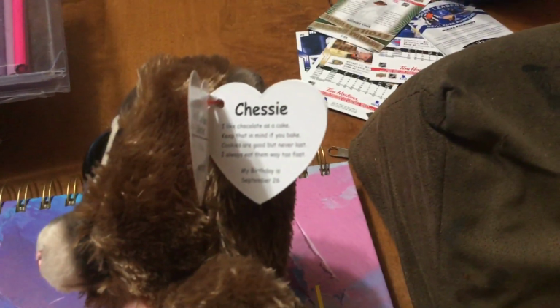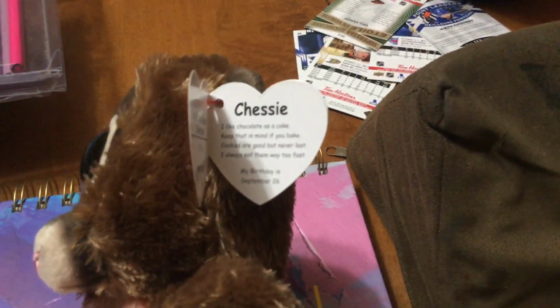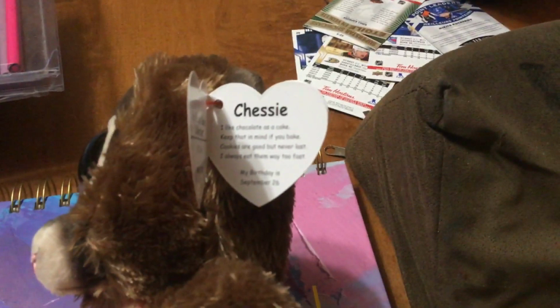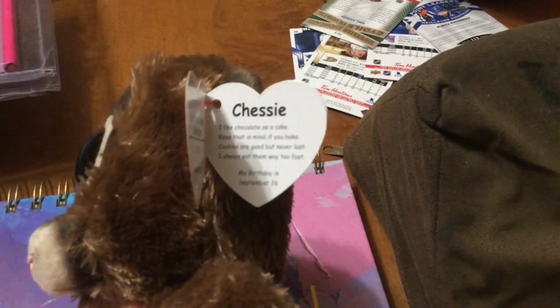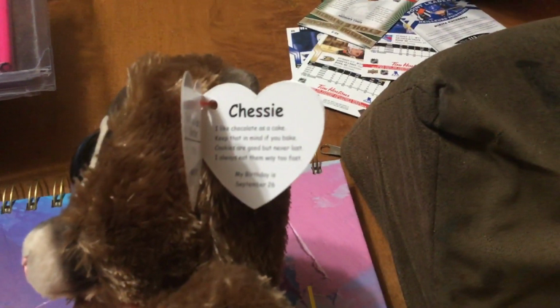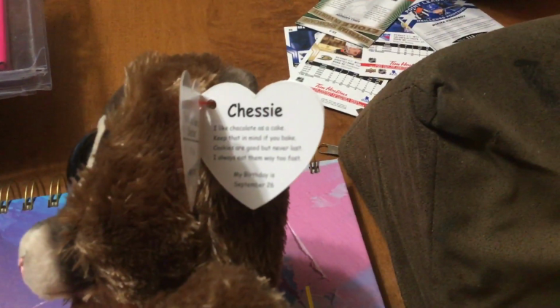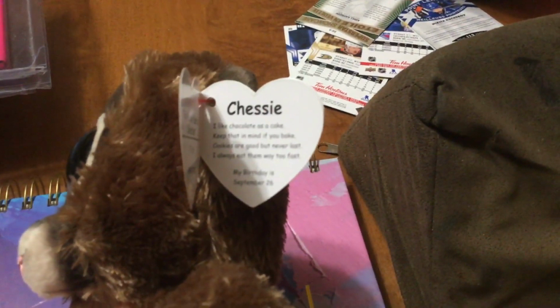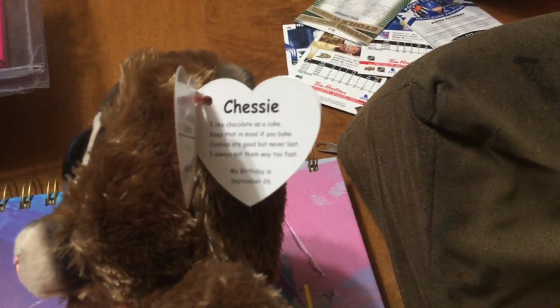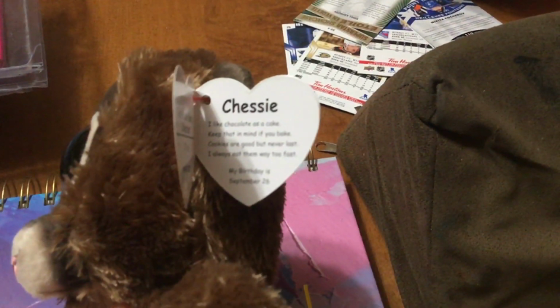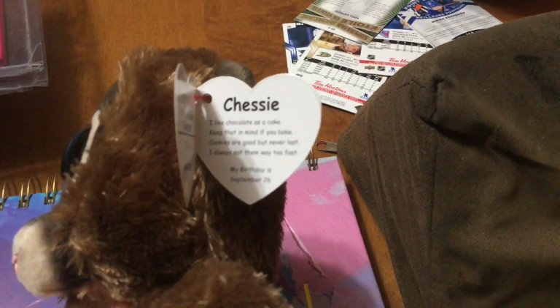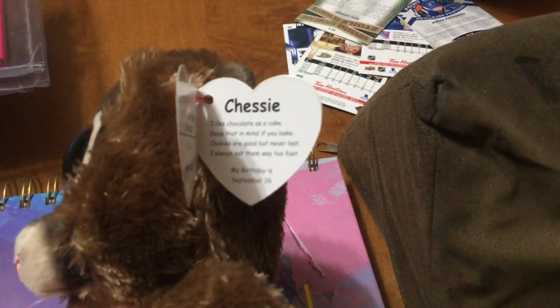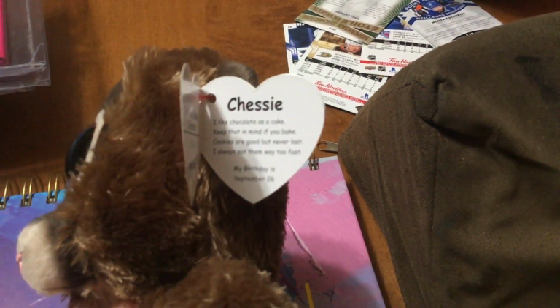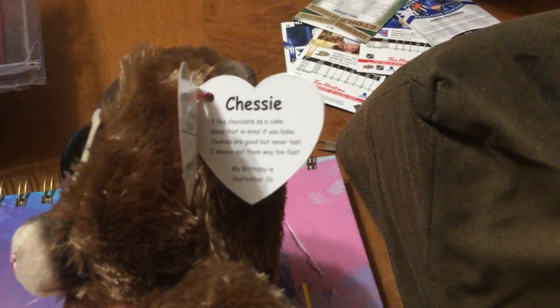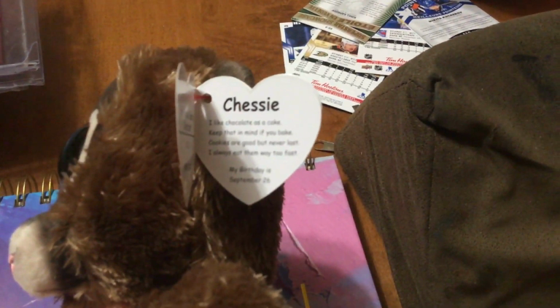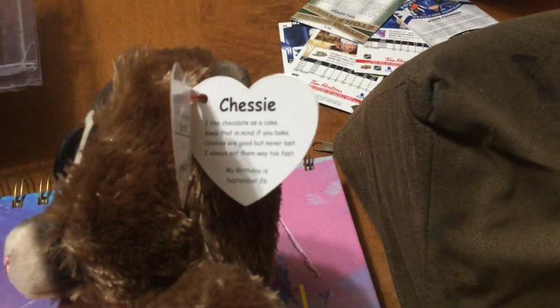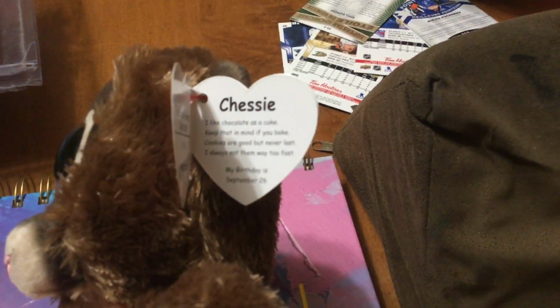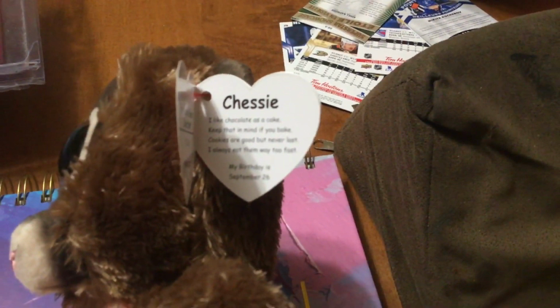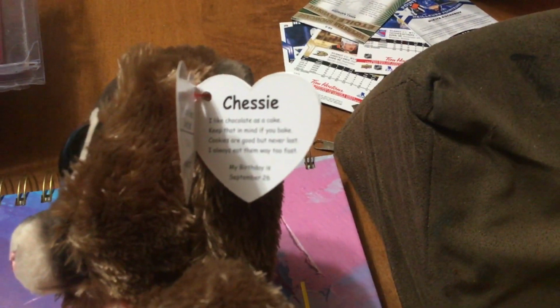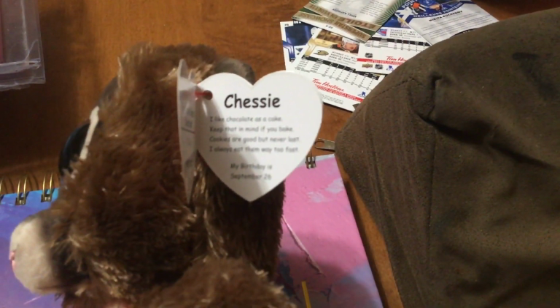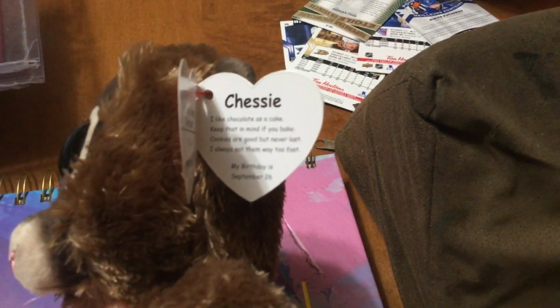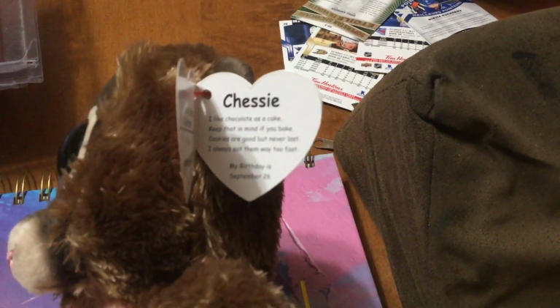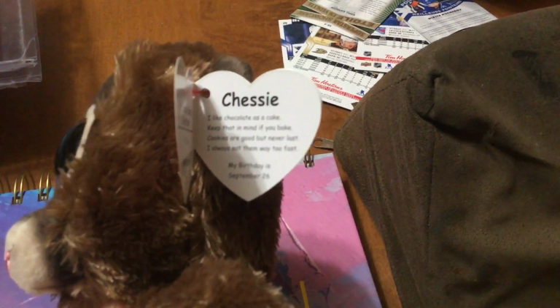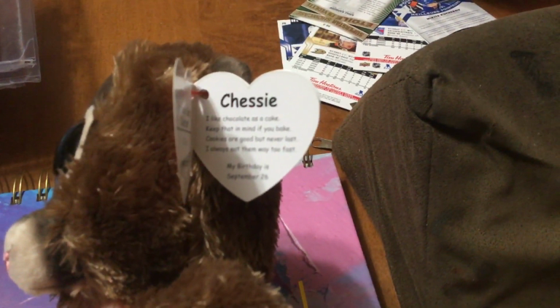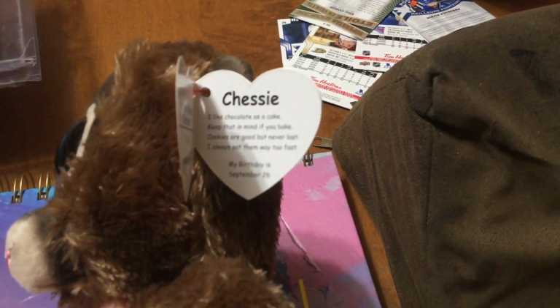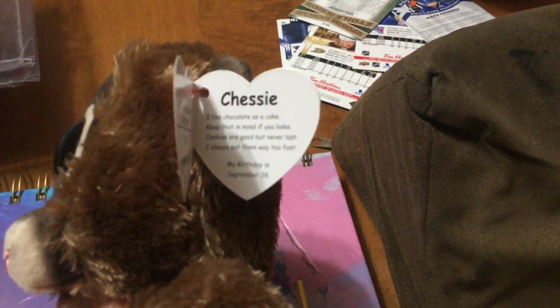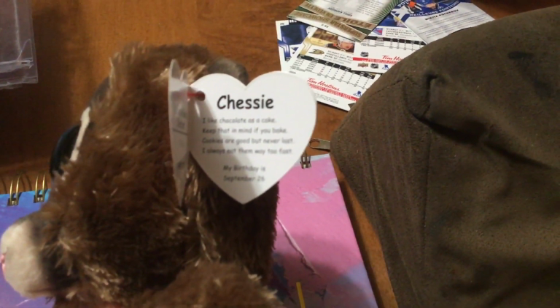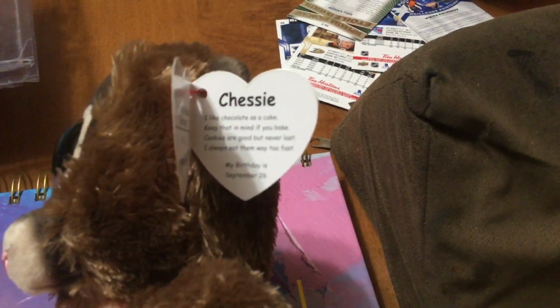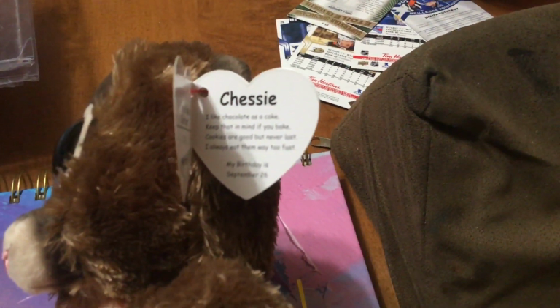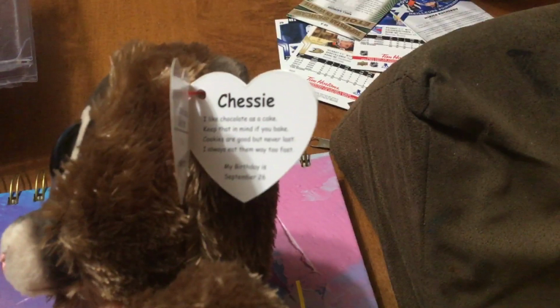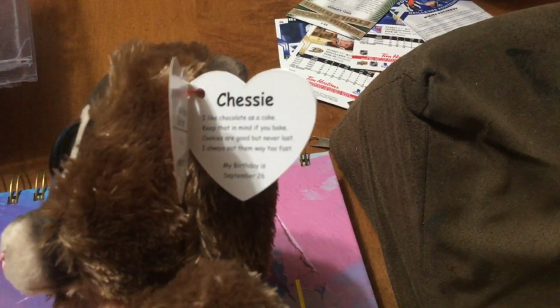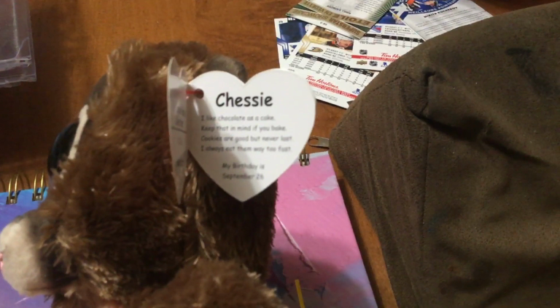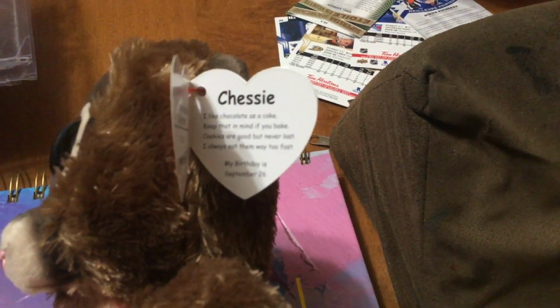I like chocolate as a cake. Keep that in mind if you bake. Cookies are good, but never last. I always eat them way too fast.